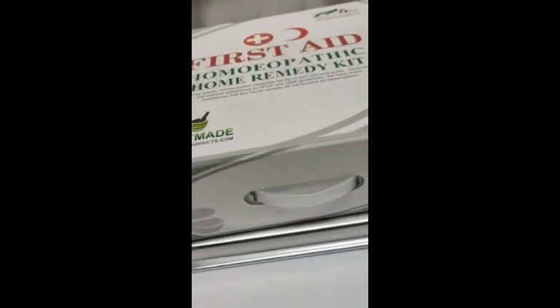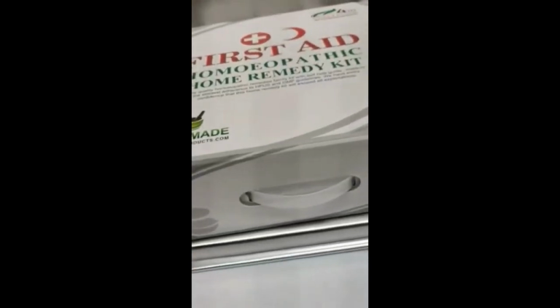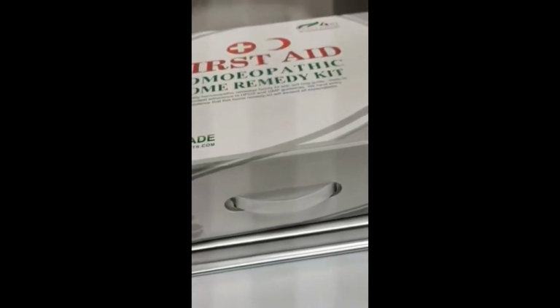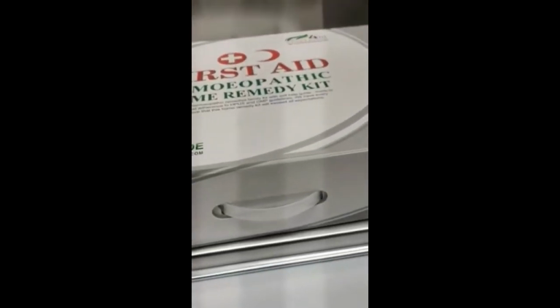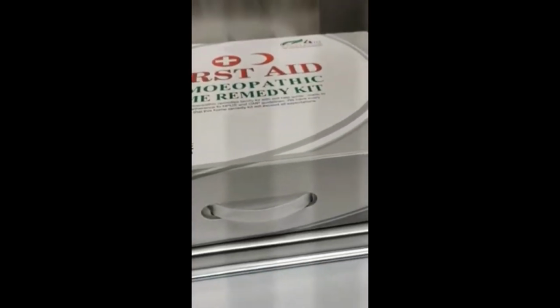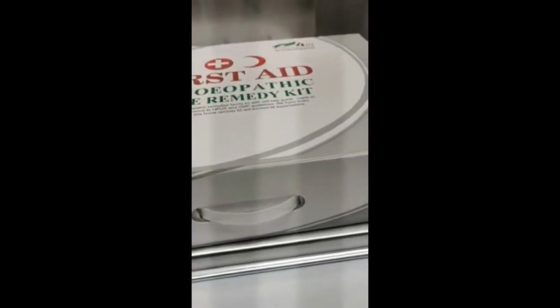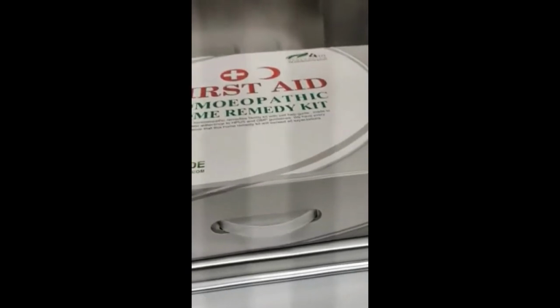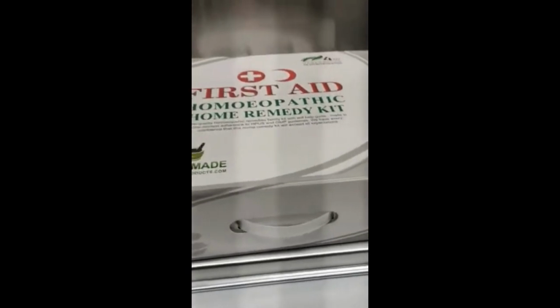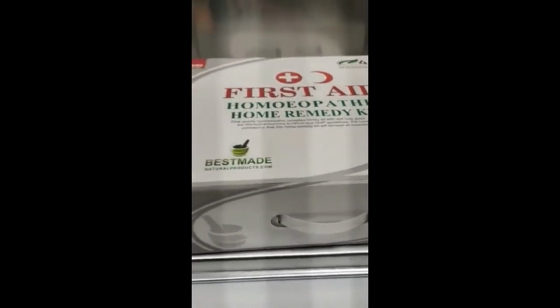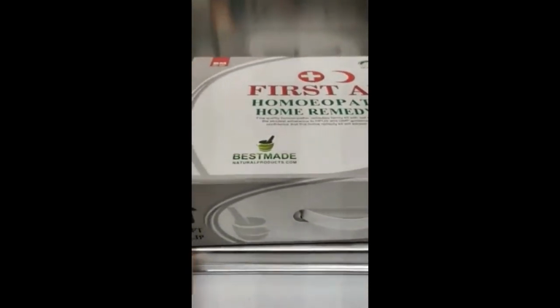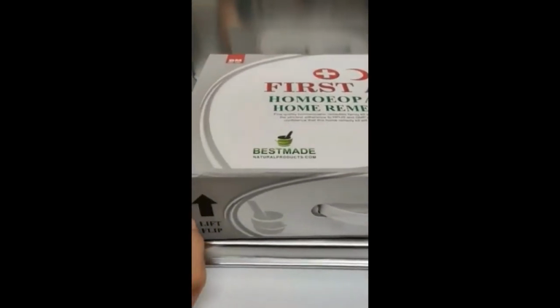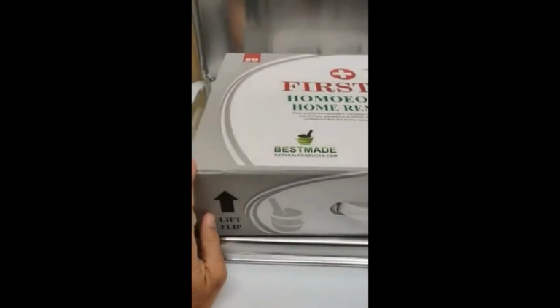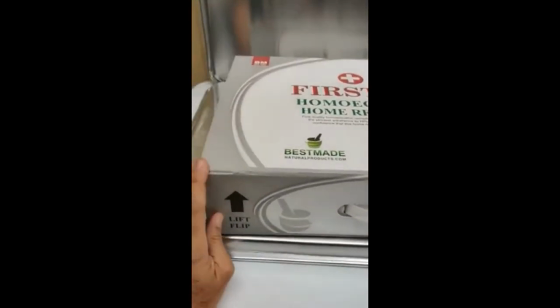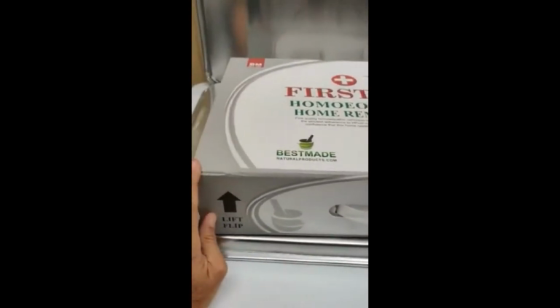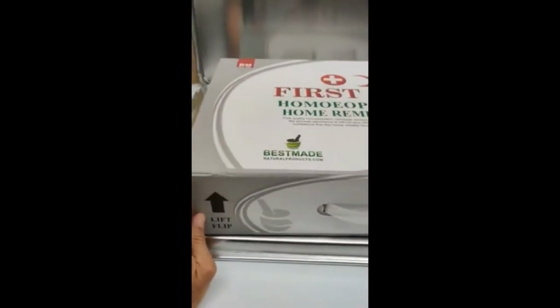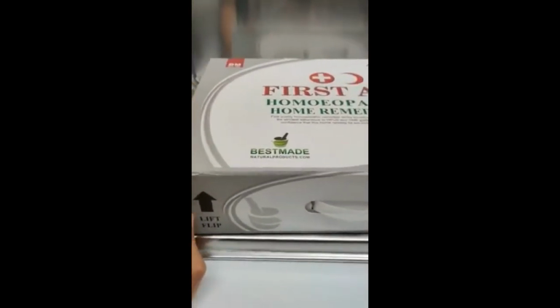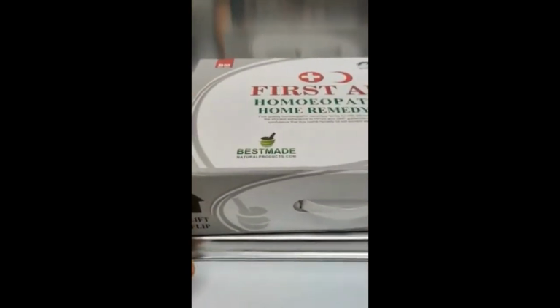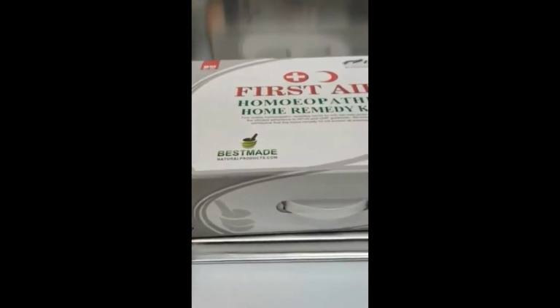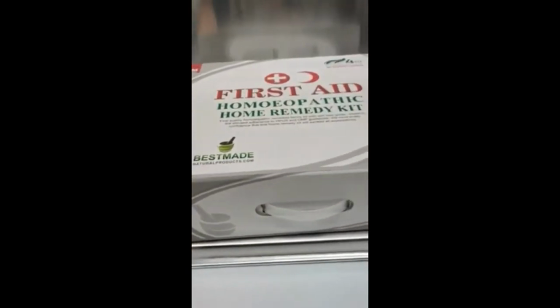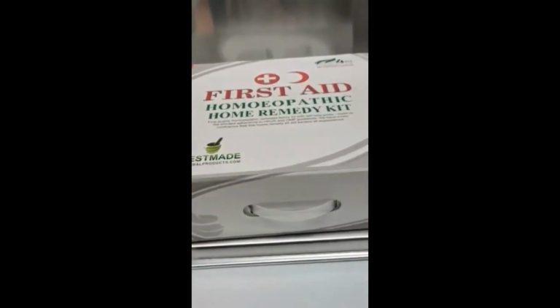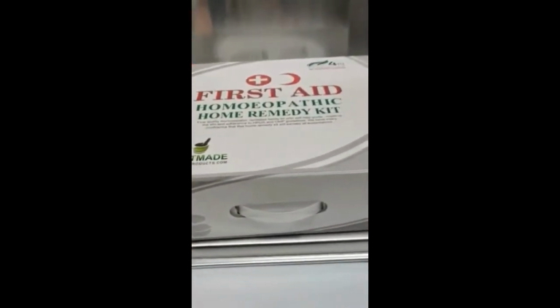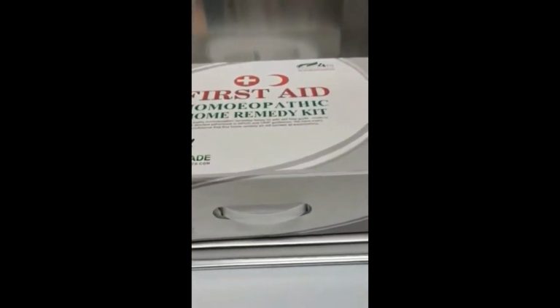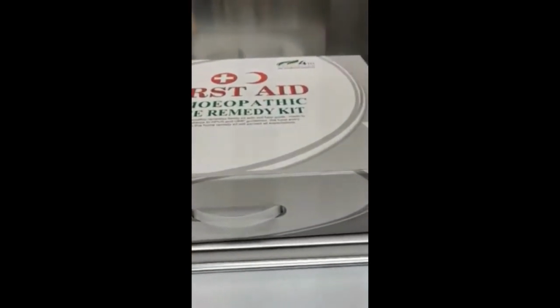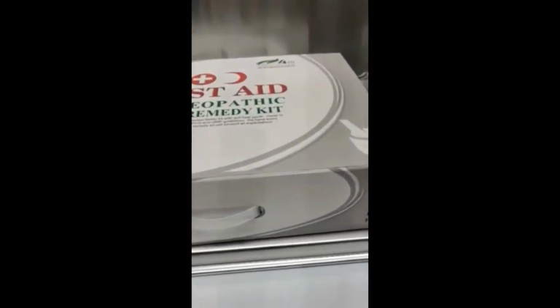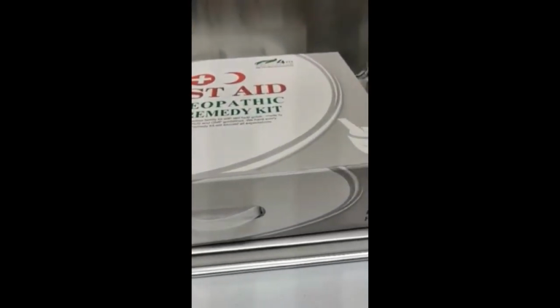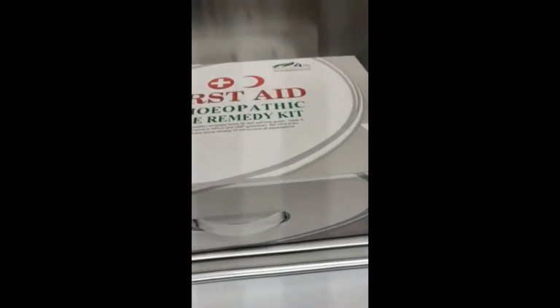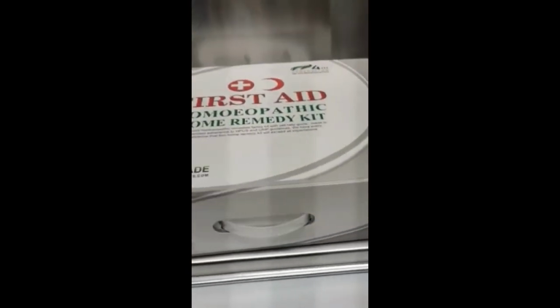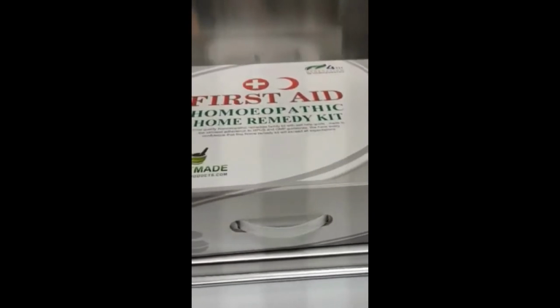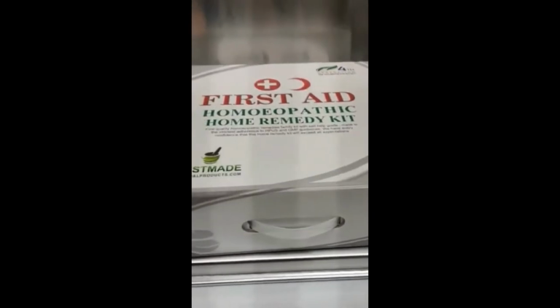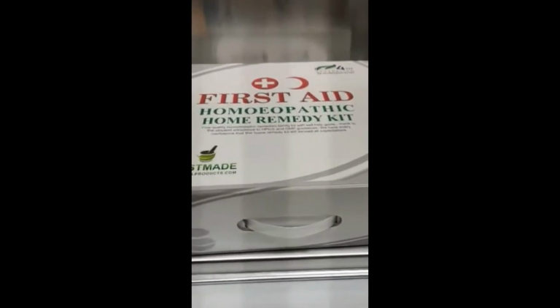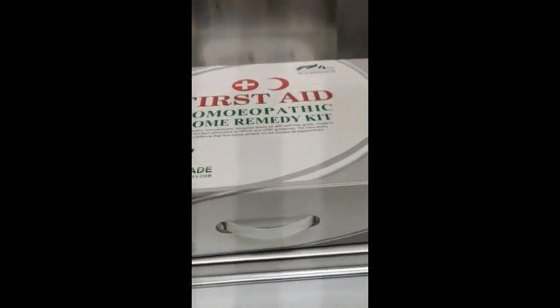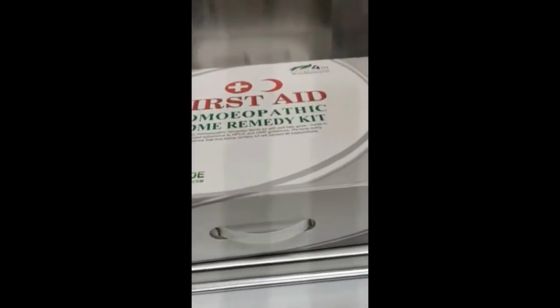Hi, this is Miro Pasek from Best Bain Natural Products. I'm here to show everybody our brand new first aid homeopathic home remedy kit.